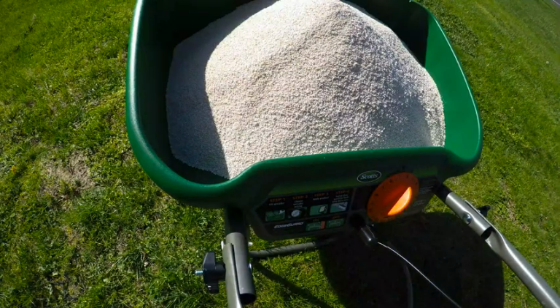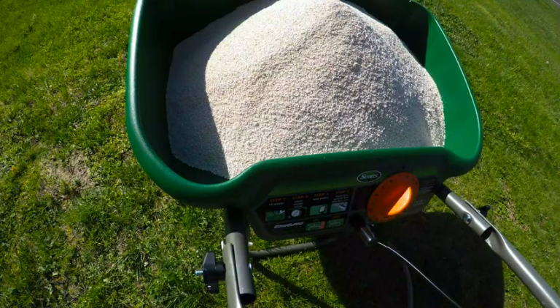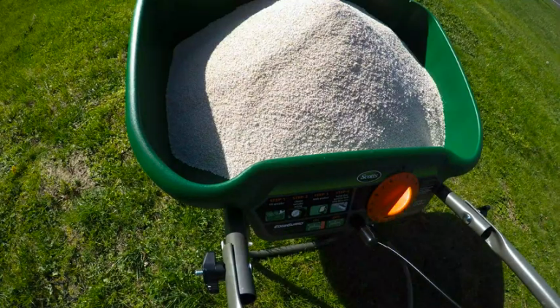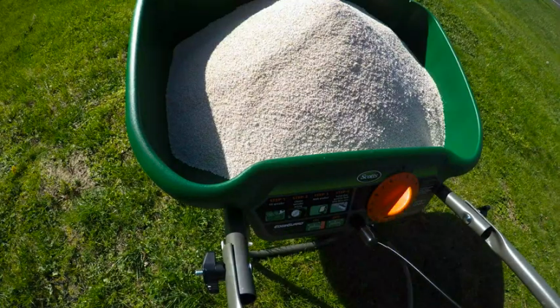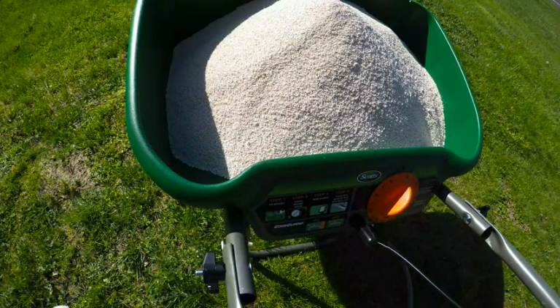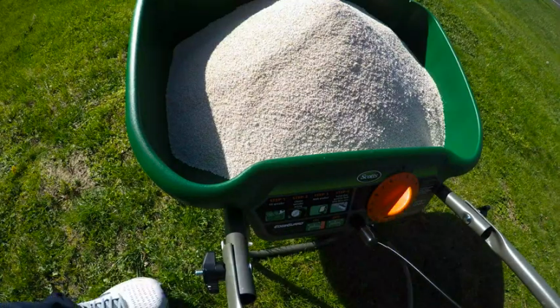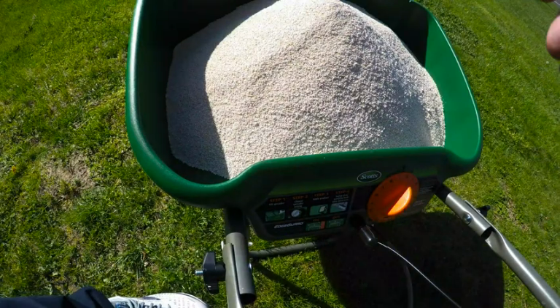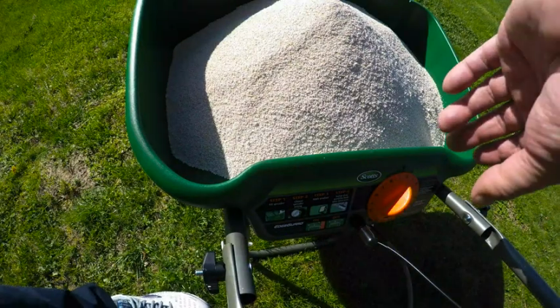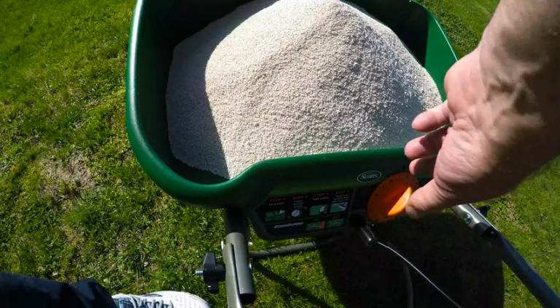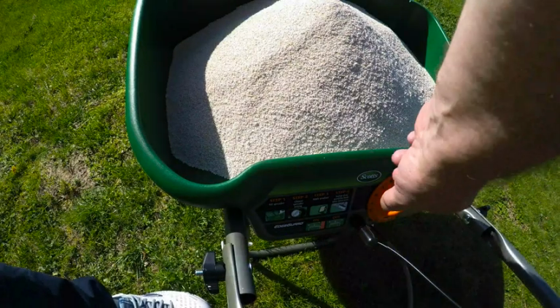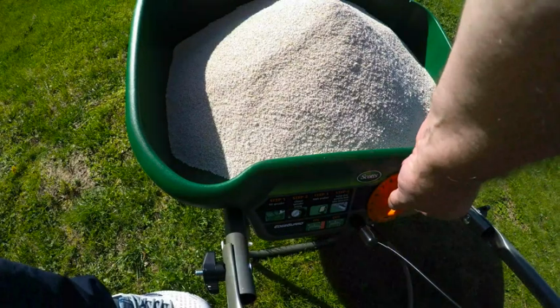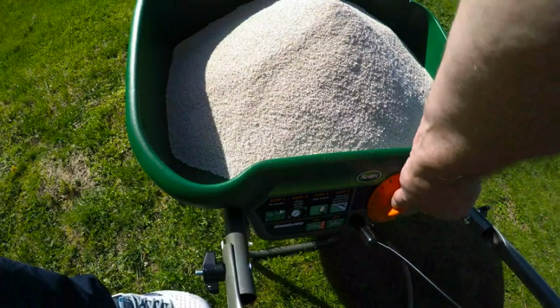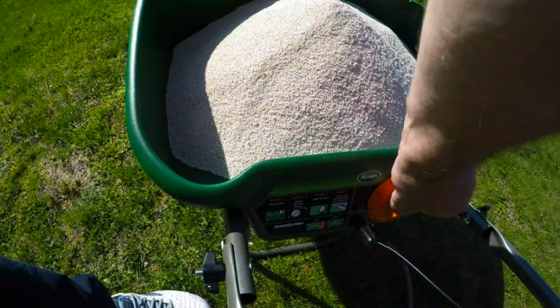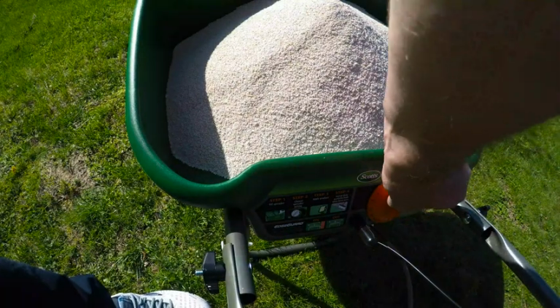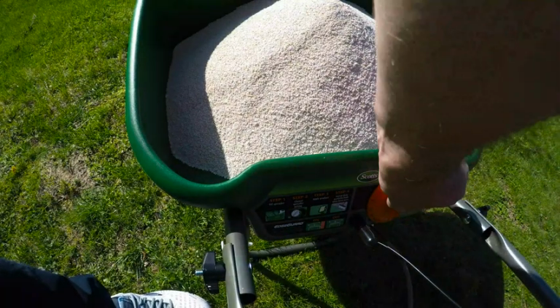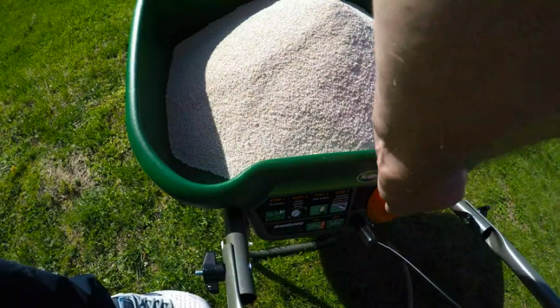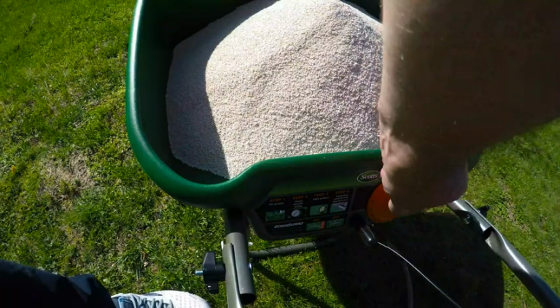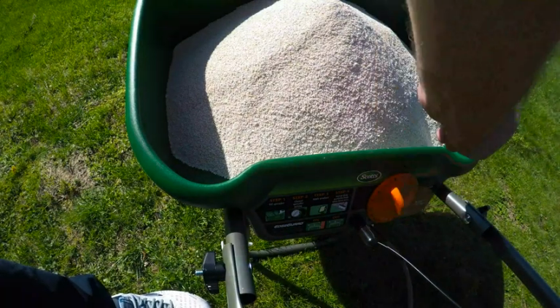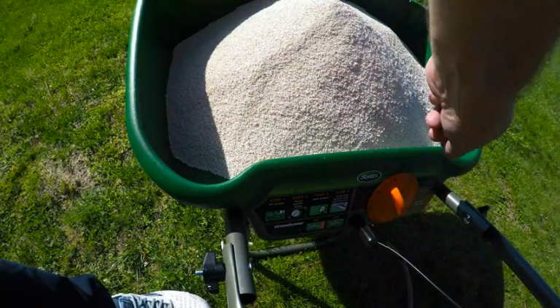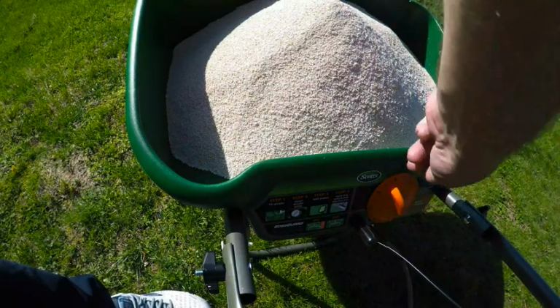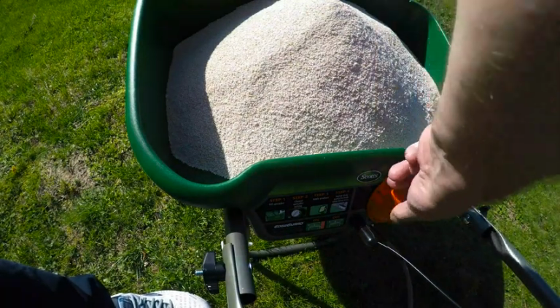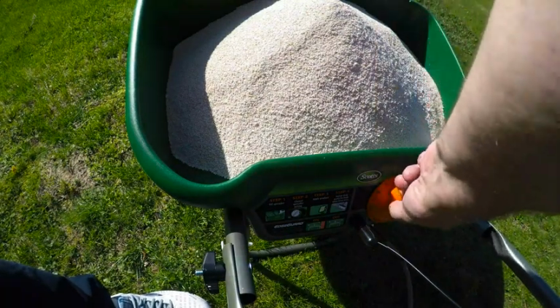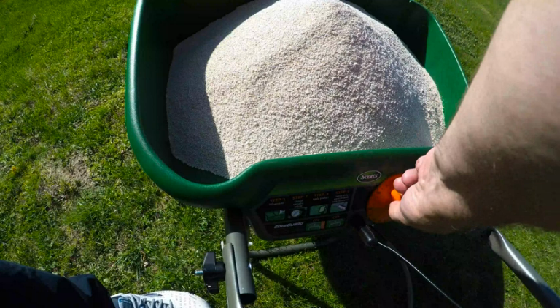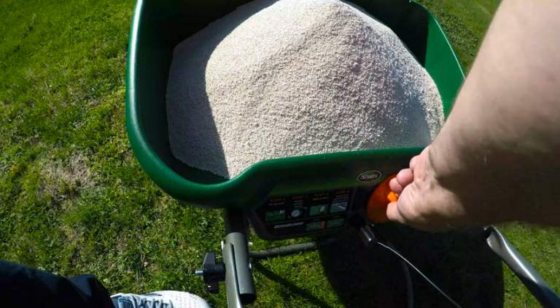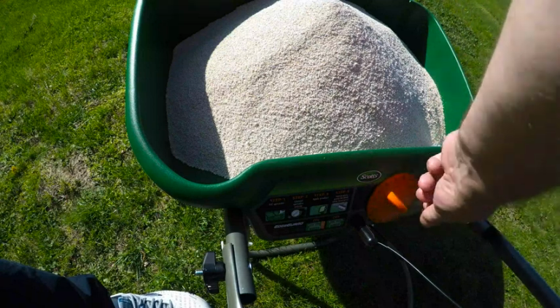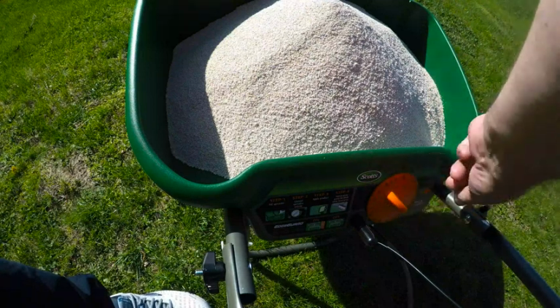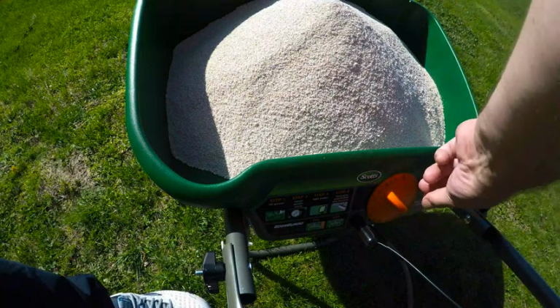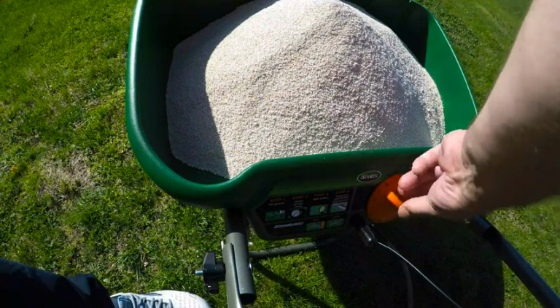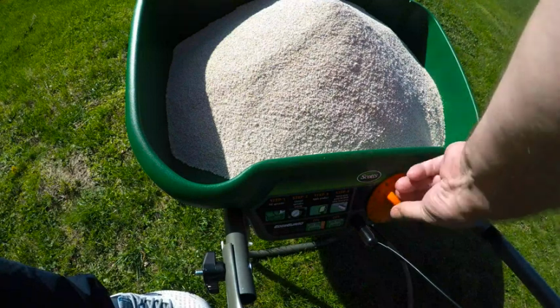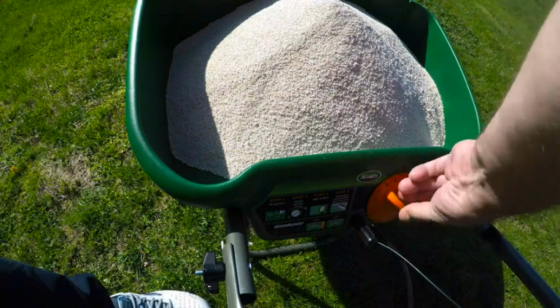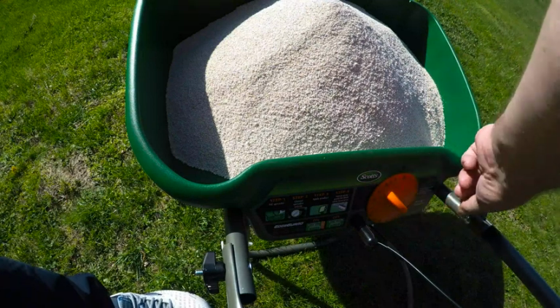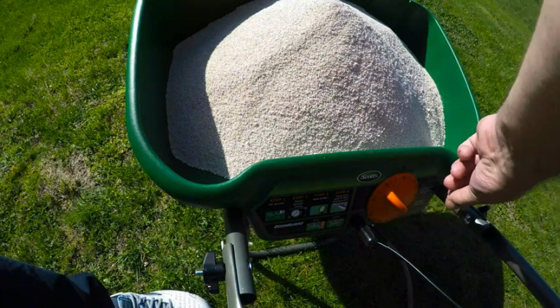This is a rotary spreader, not a drop spreader, so I'm setting this to three and a half. That's what it says to use for a rotary spreader.